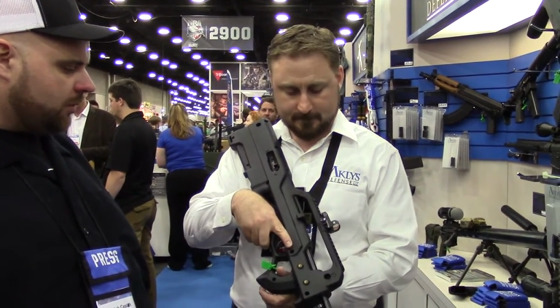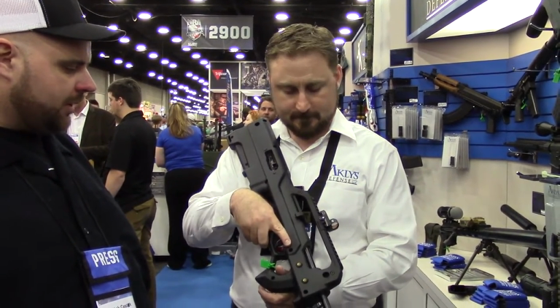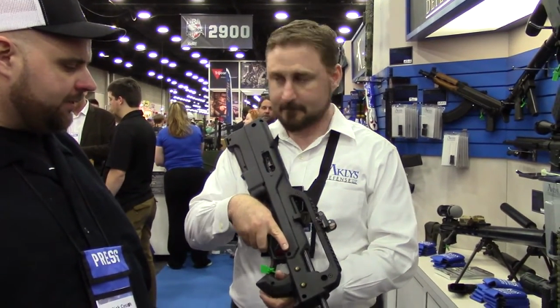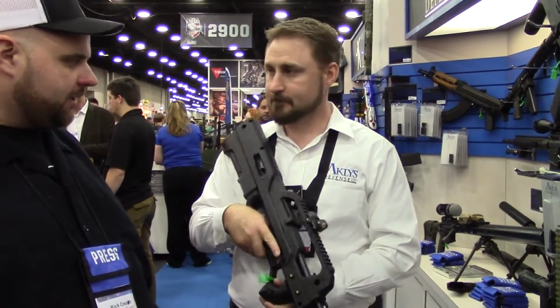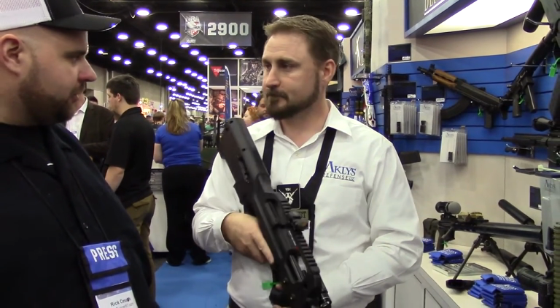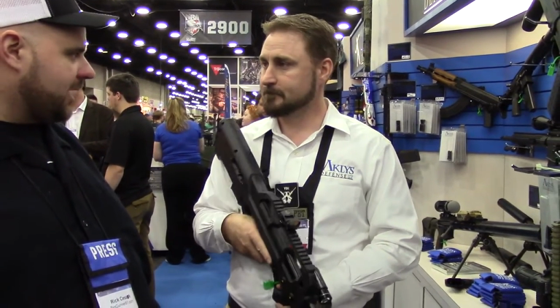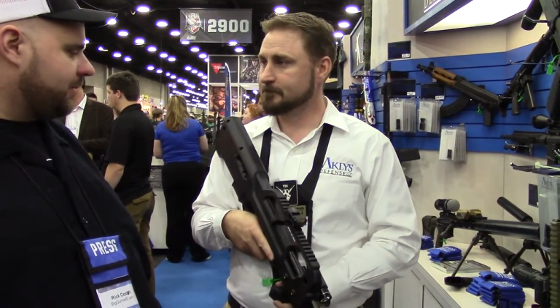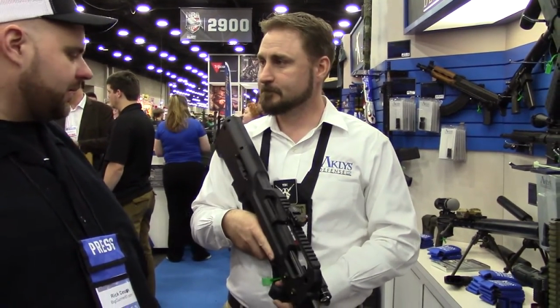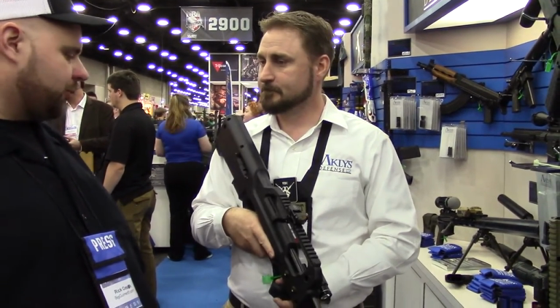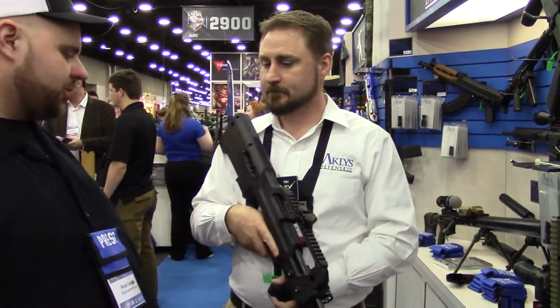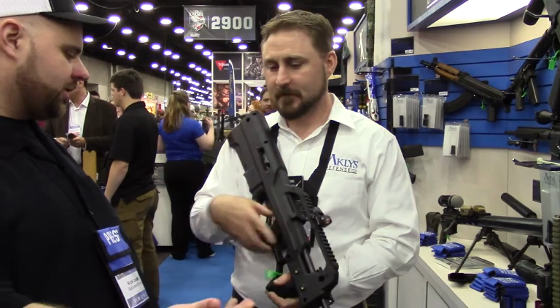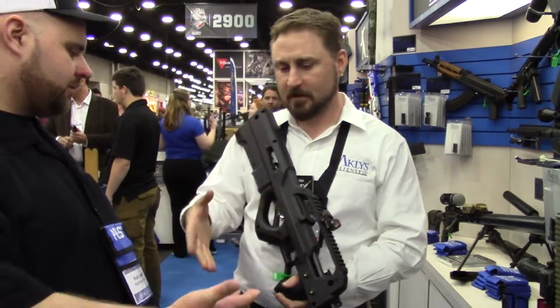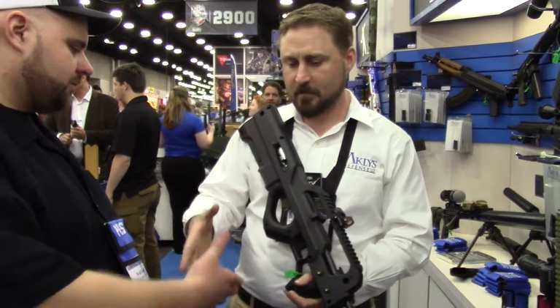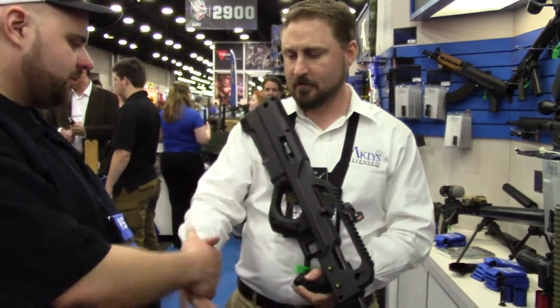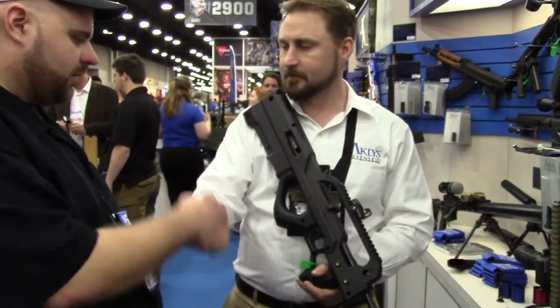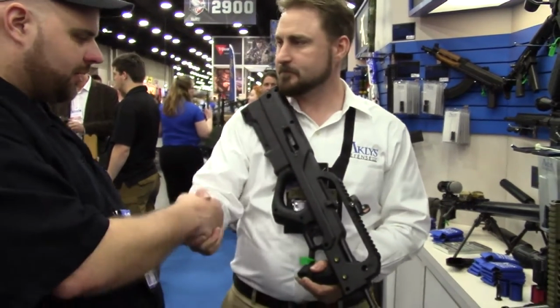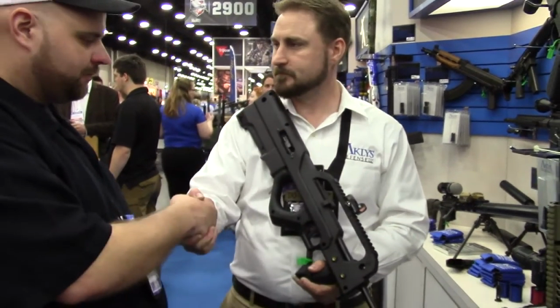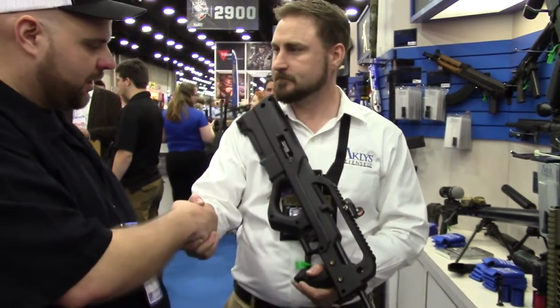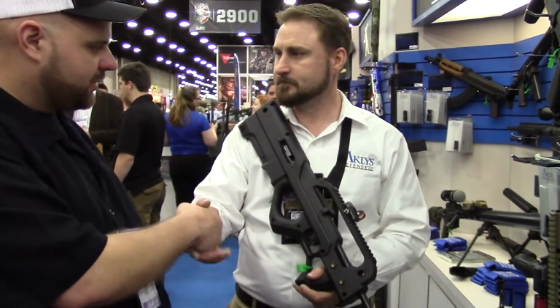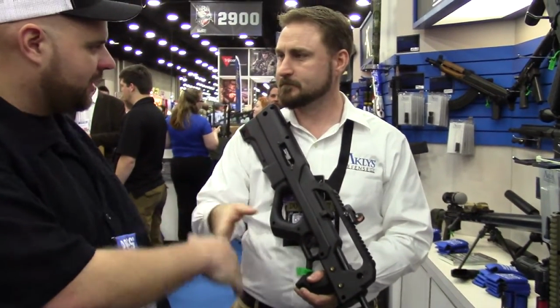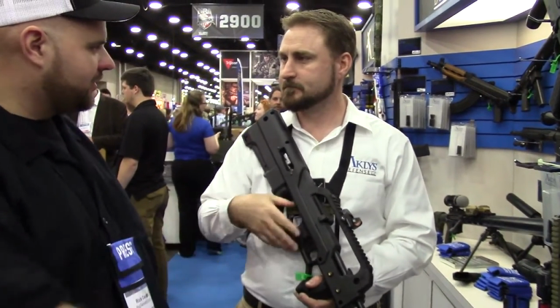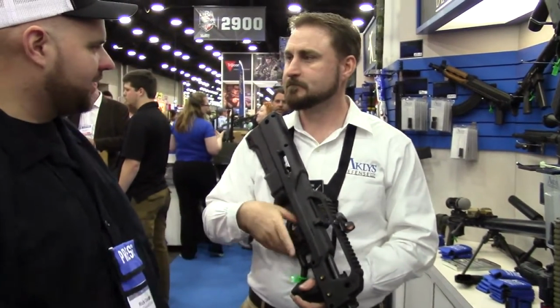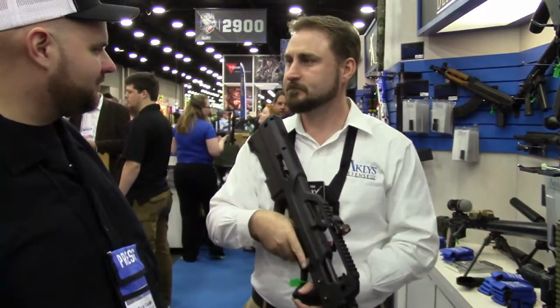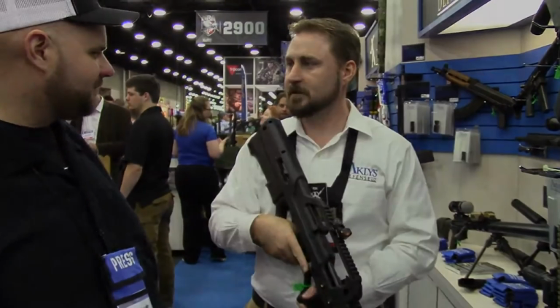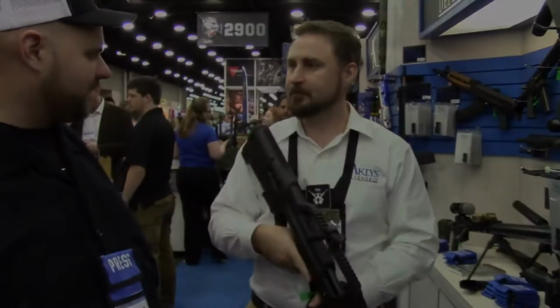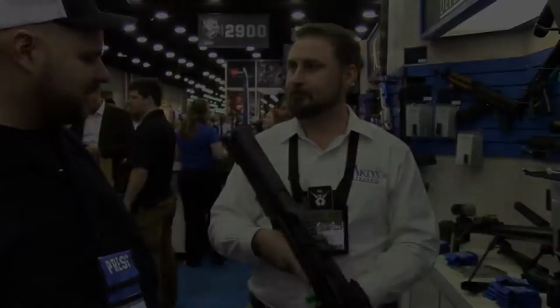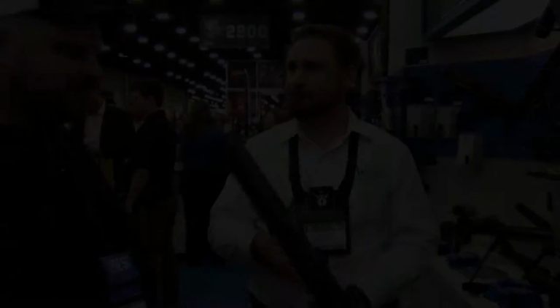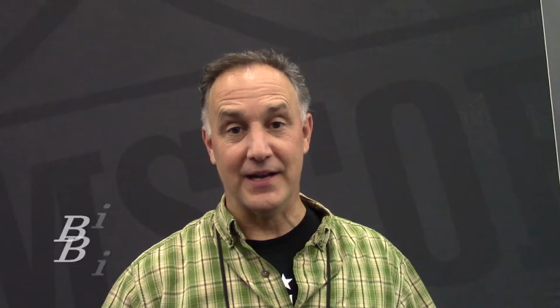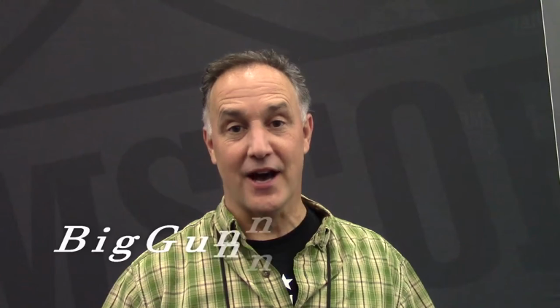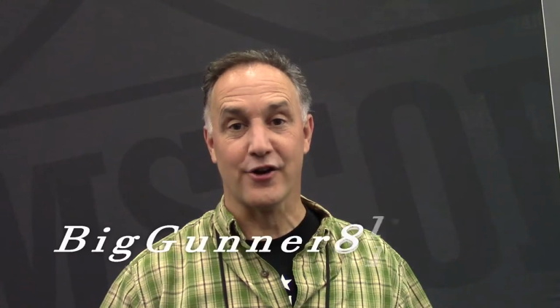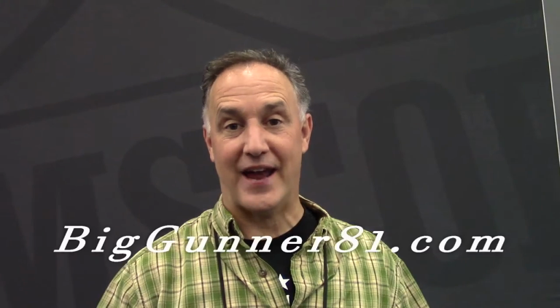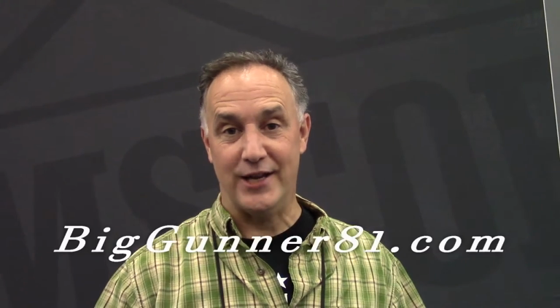Again, thank you for your time today. No problem. Big Gunner 81.